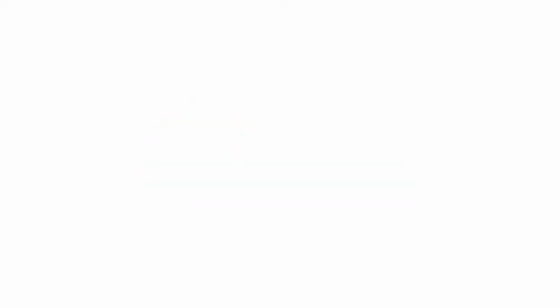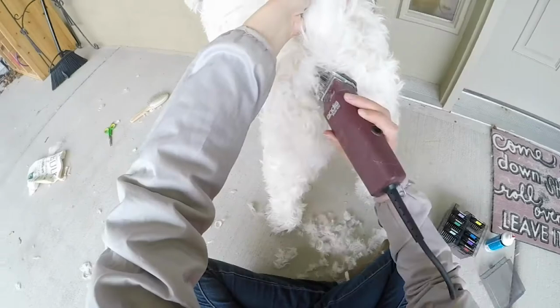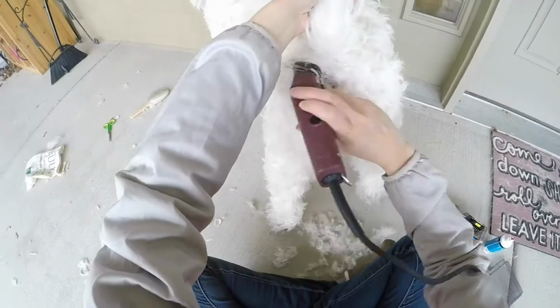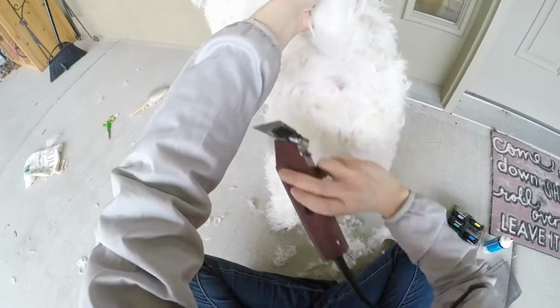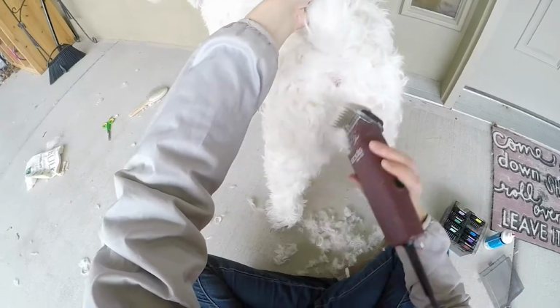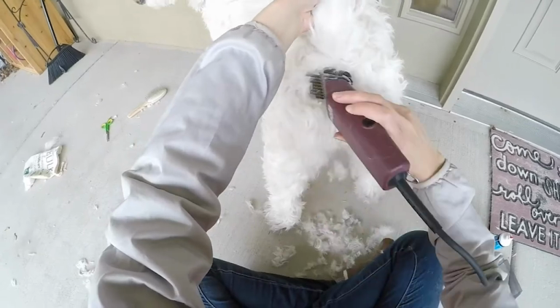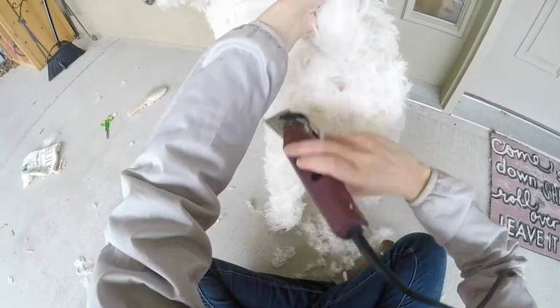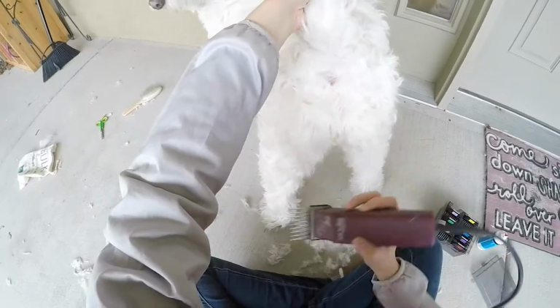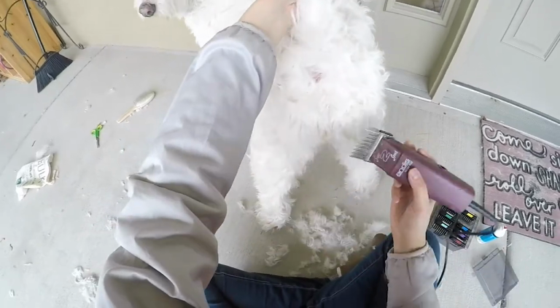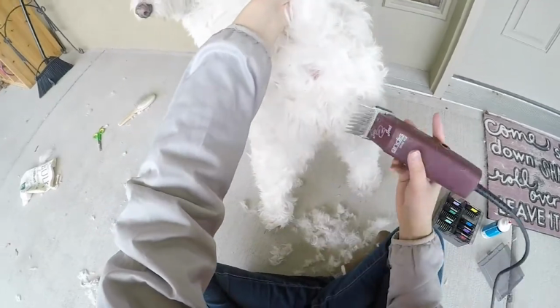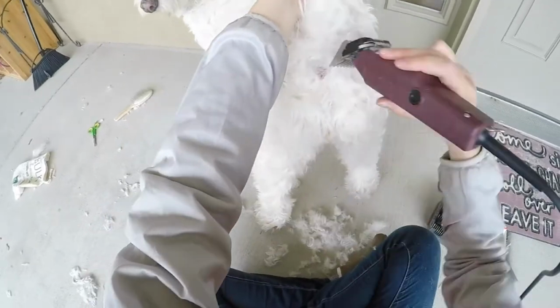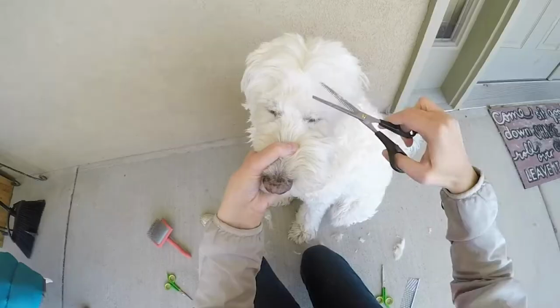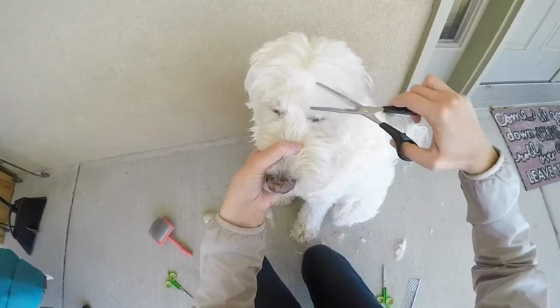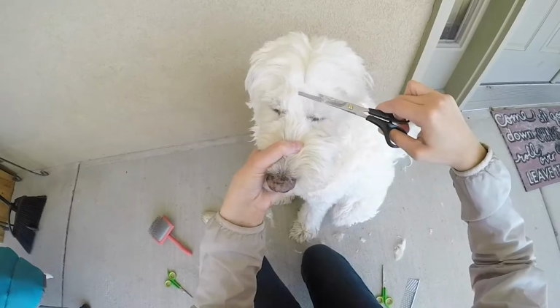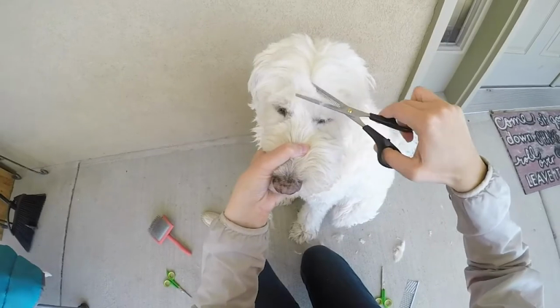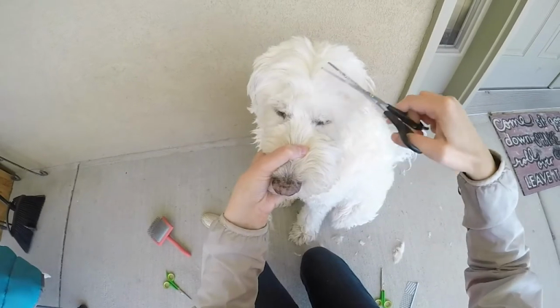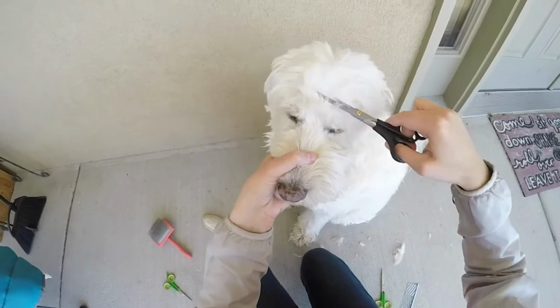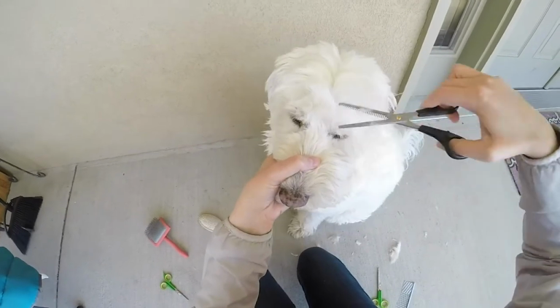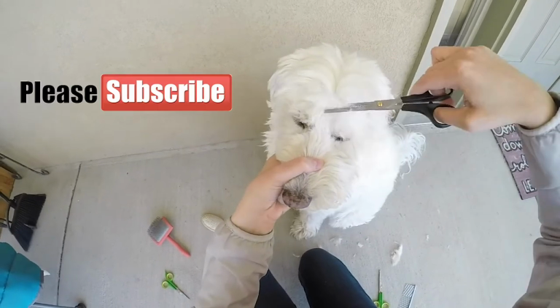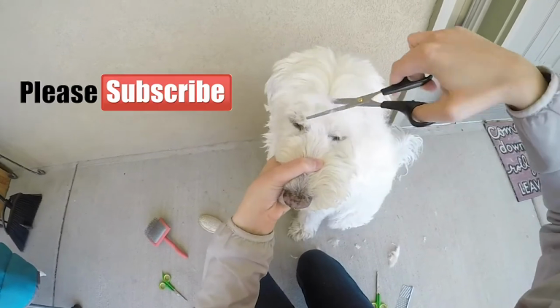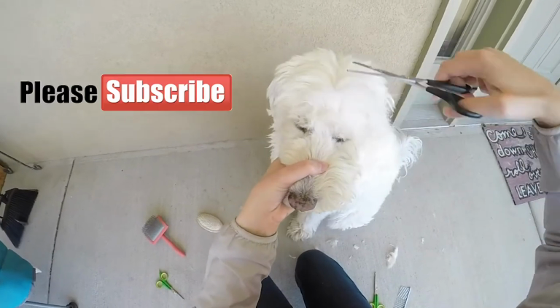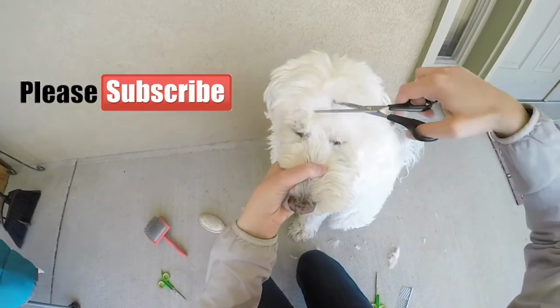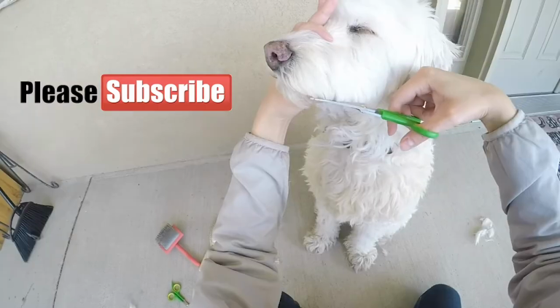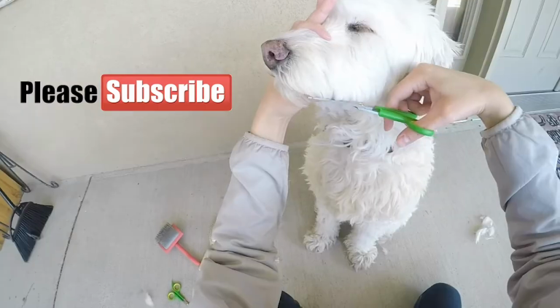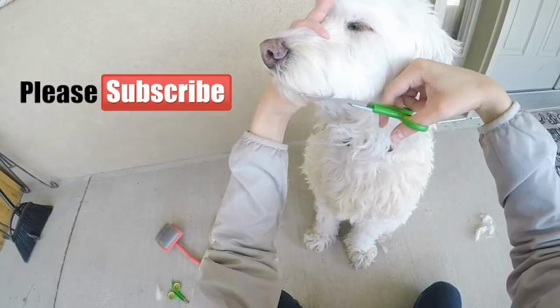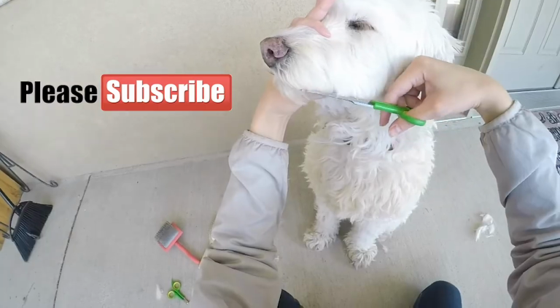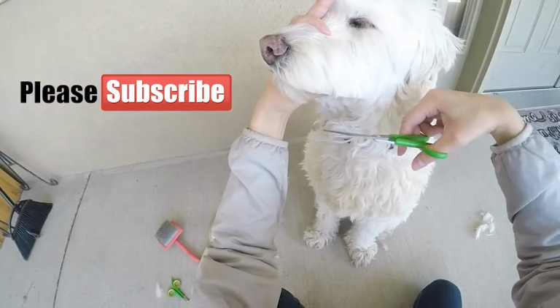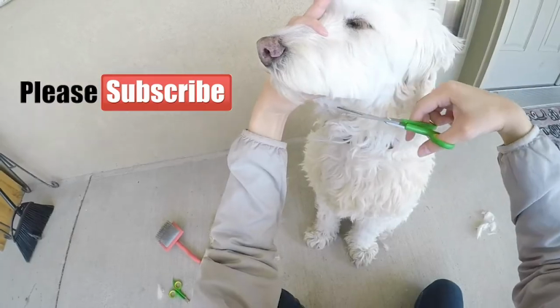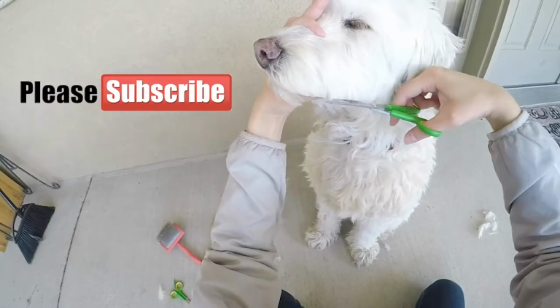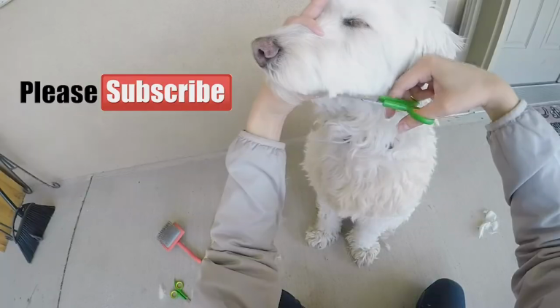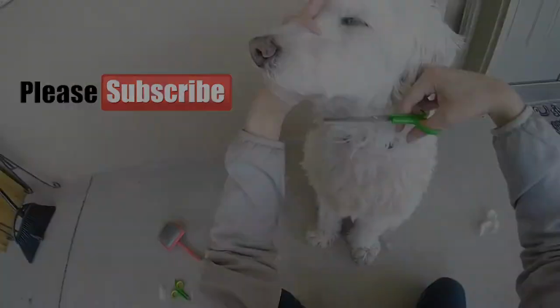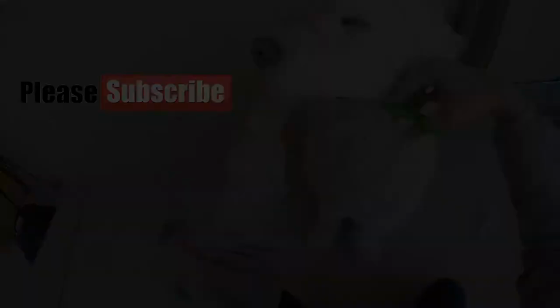If you like this video, be sure to give it a thumbs up and subscribe to our channel for more doodle content.